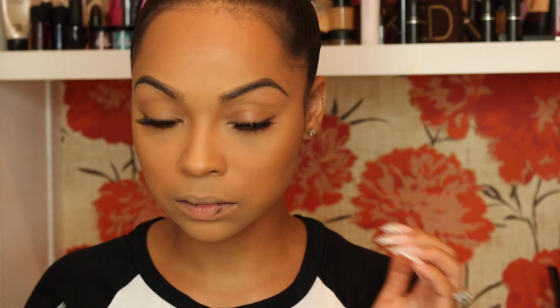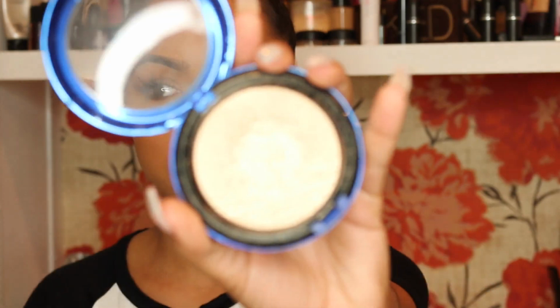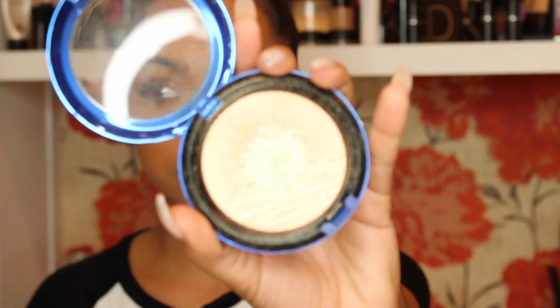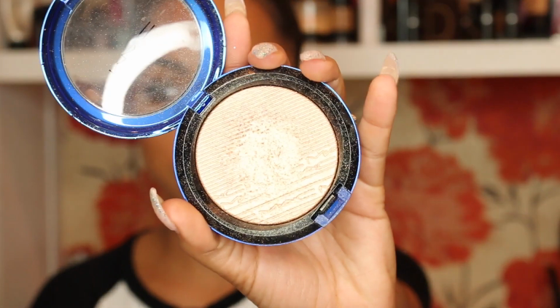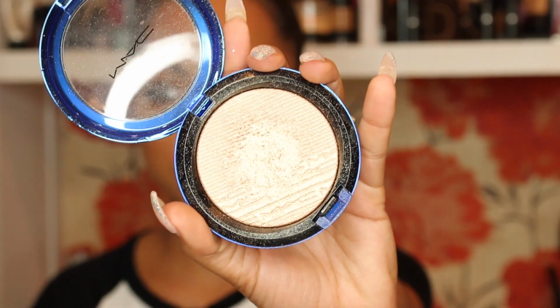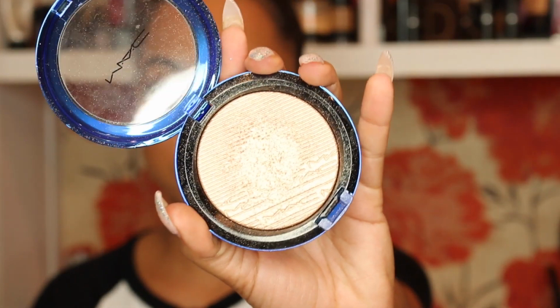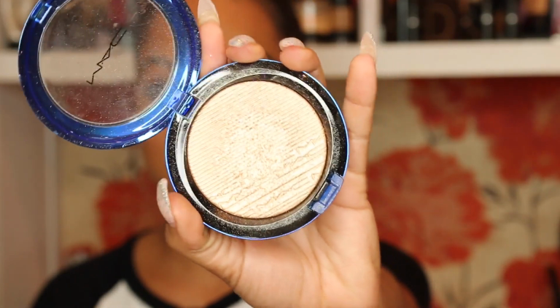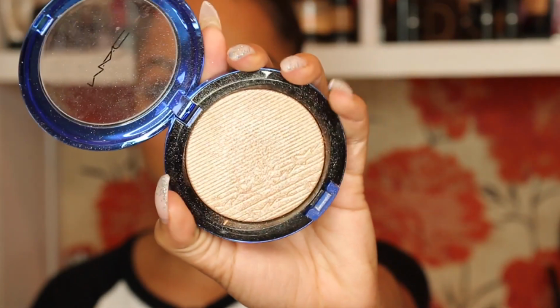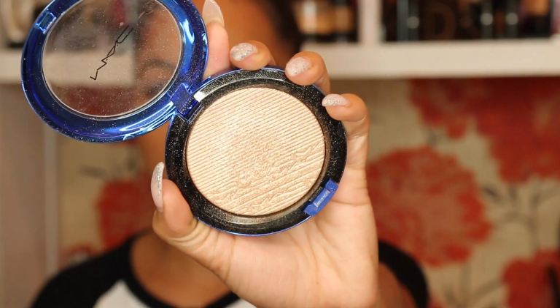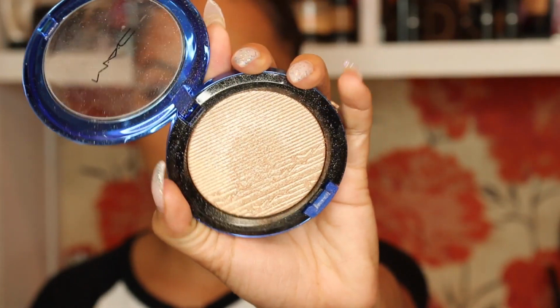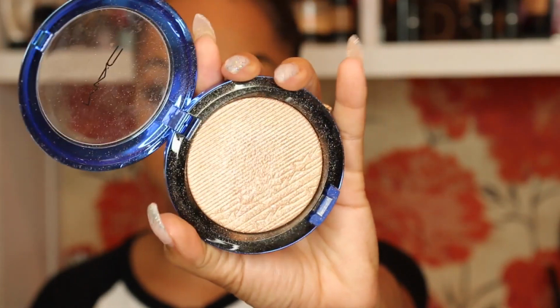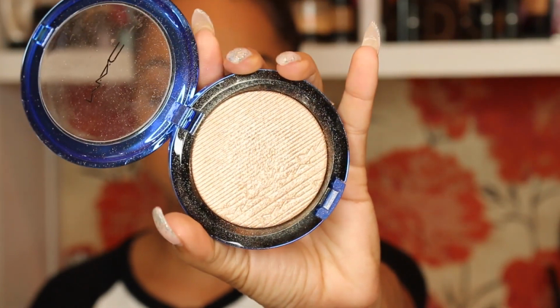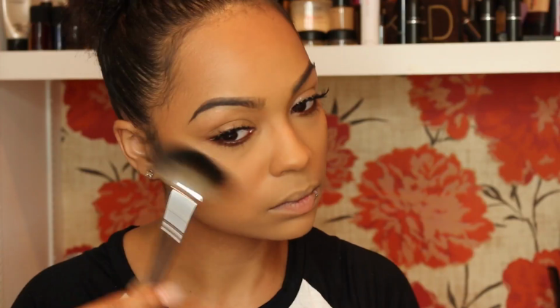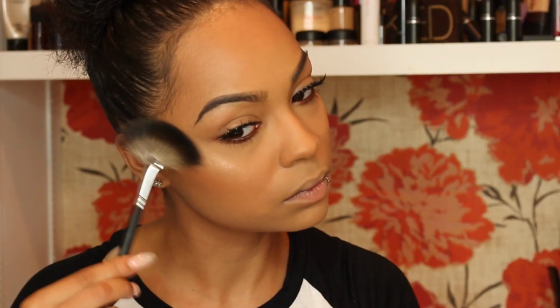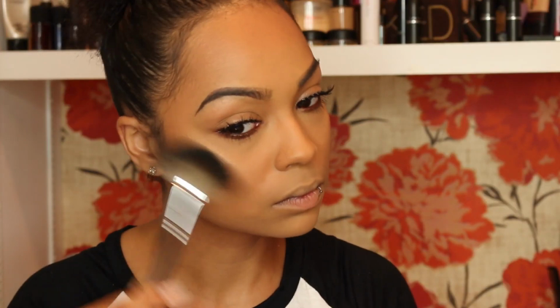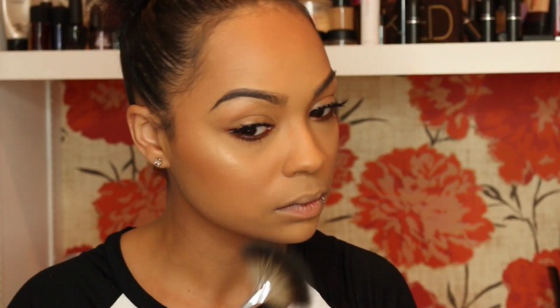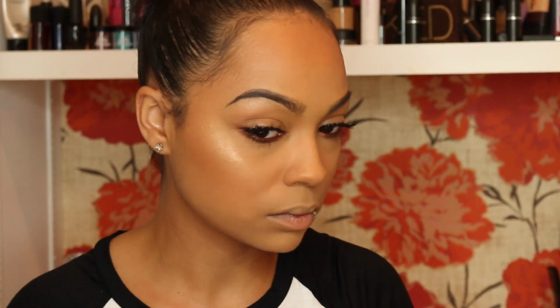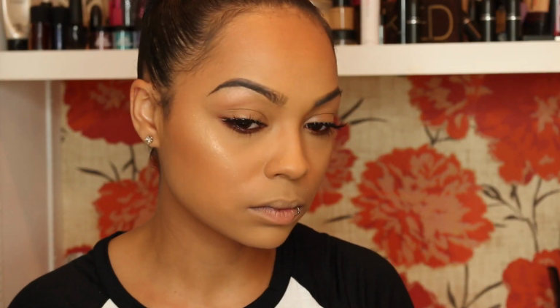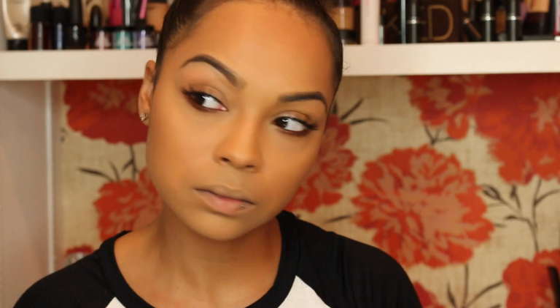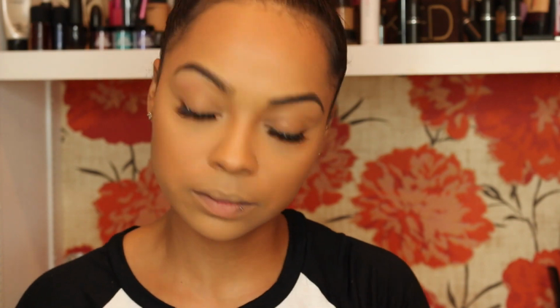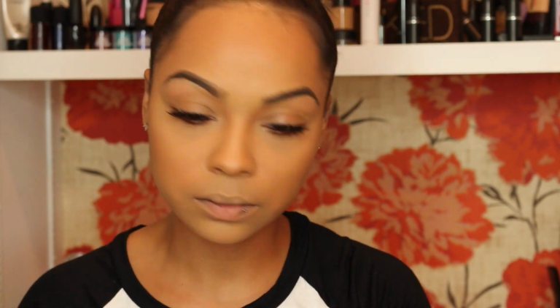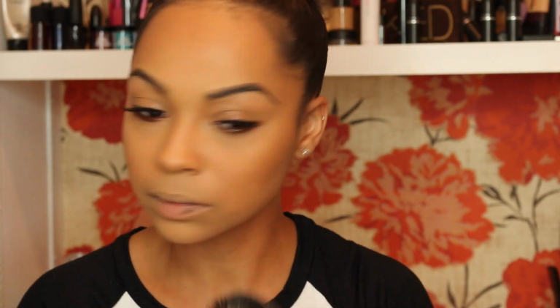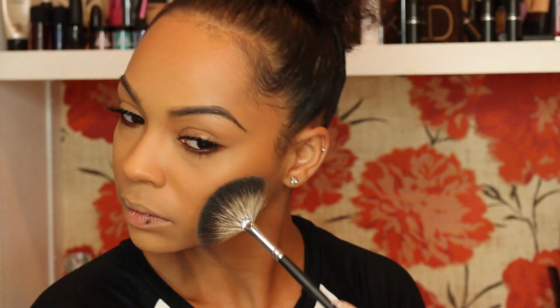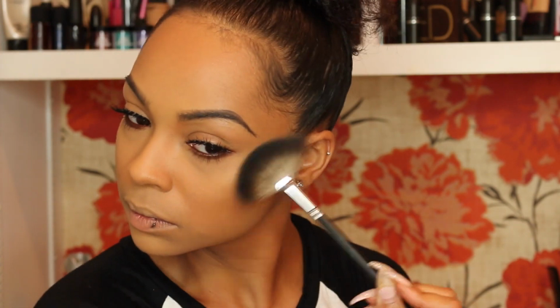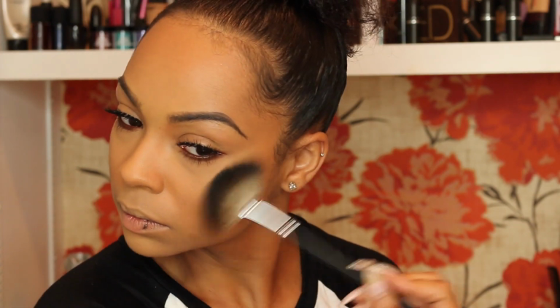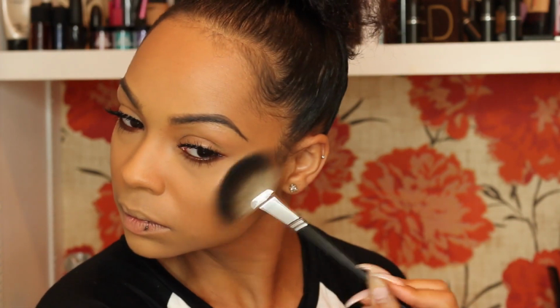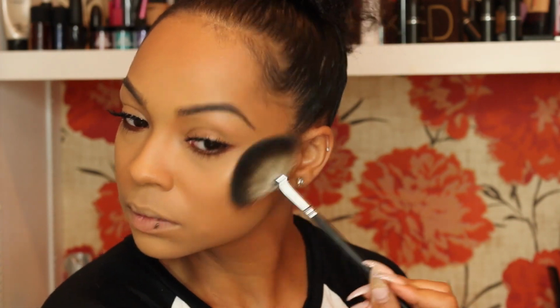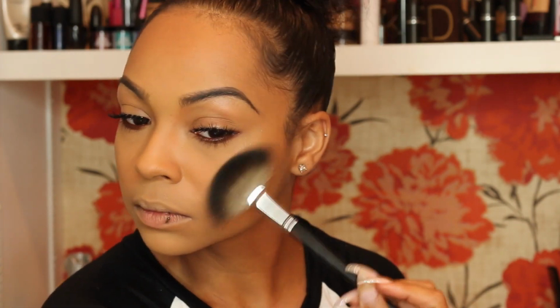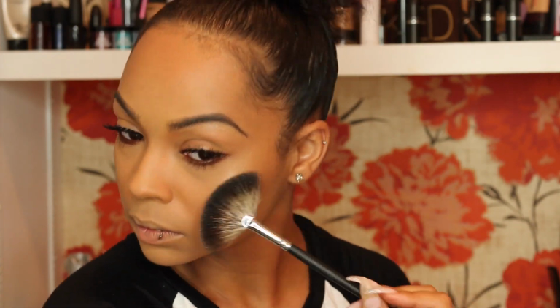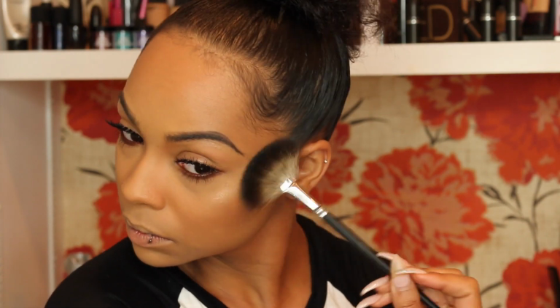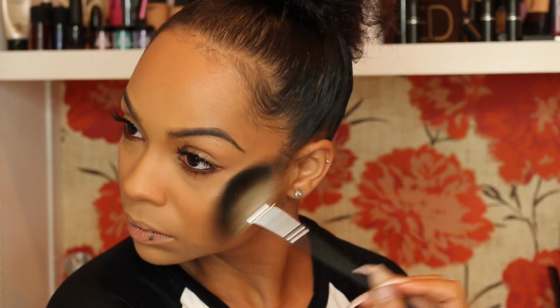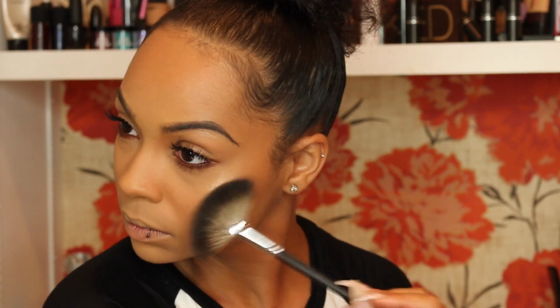Now it's time to highlight. I'm using MAC Oh Darling highlighter and I'm putting this on my cheekbone, my nose, and also above my lip.